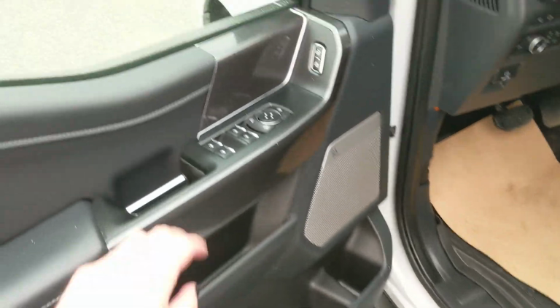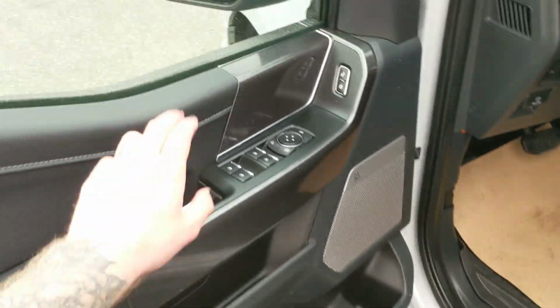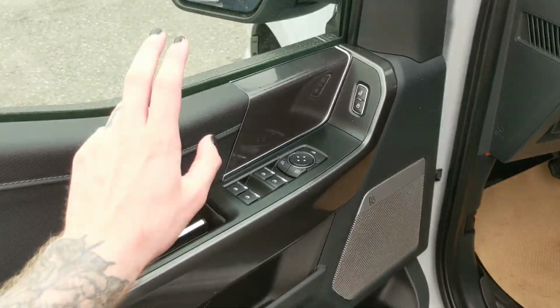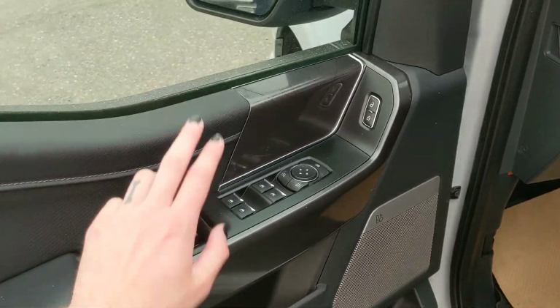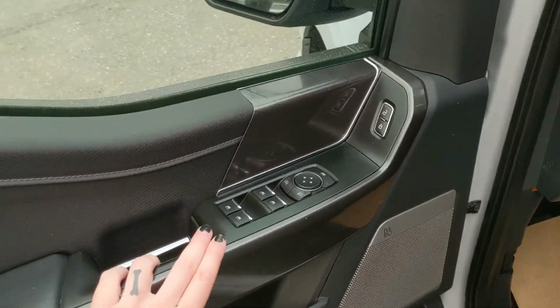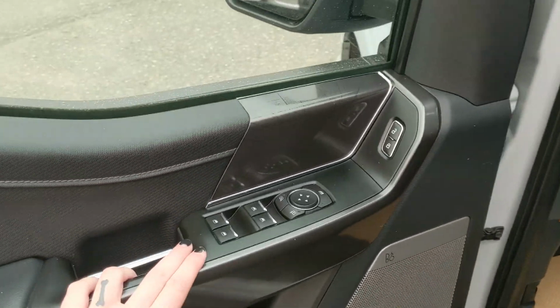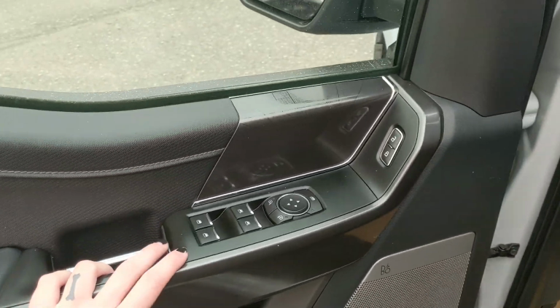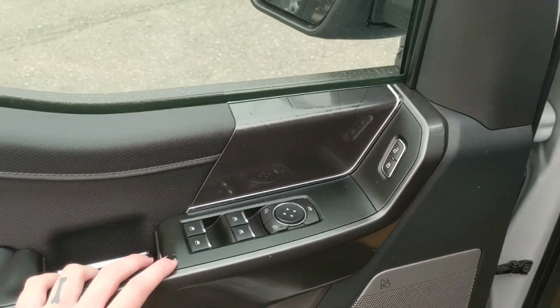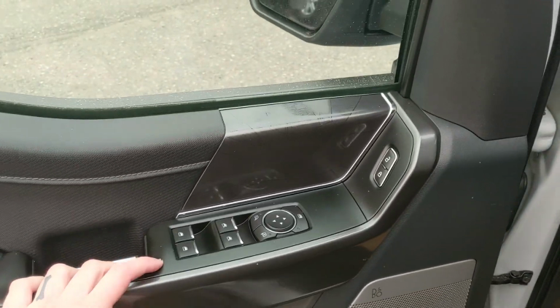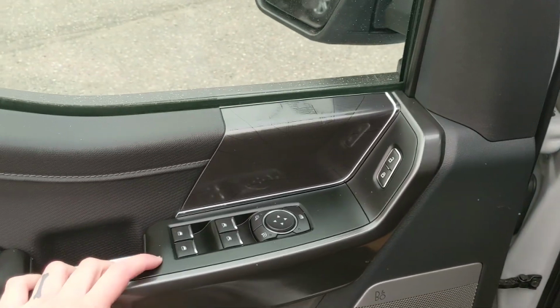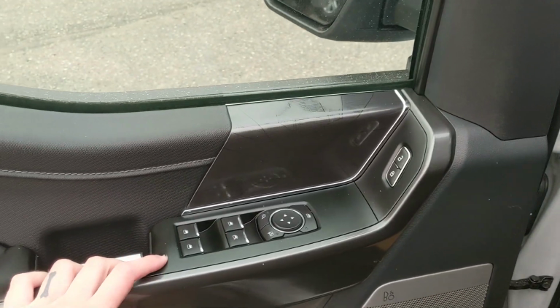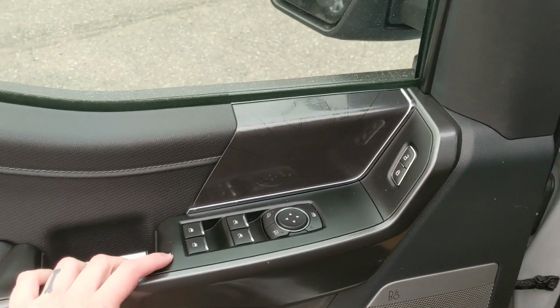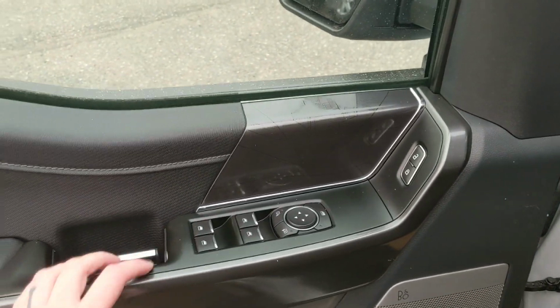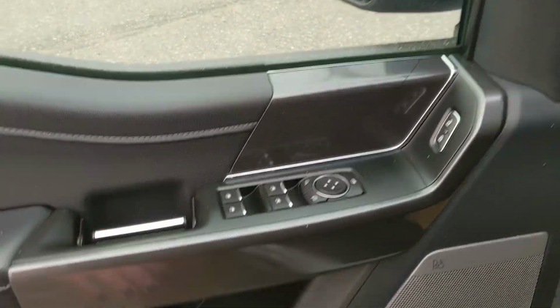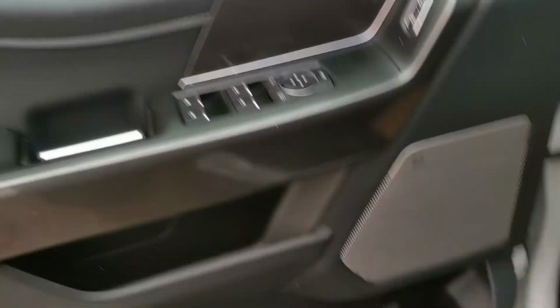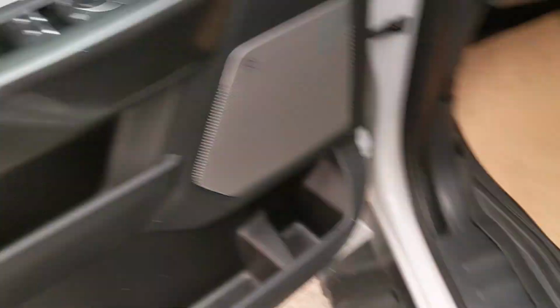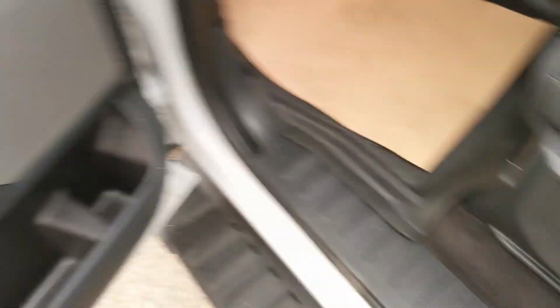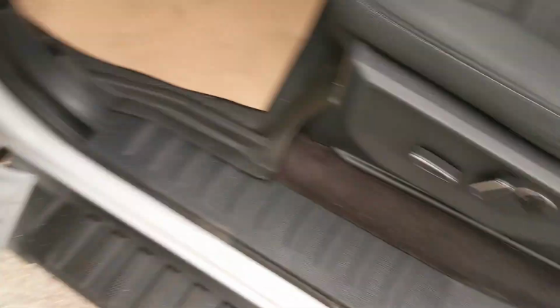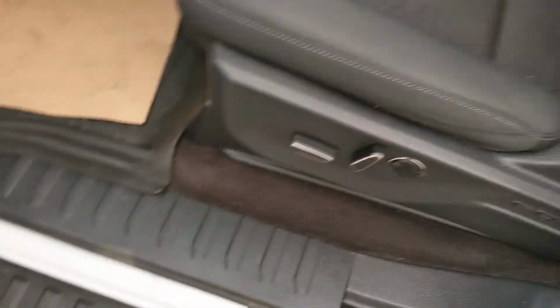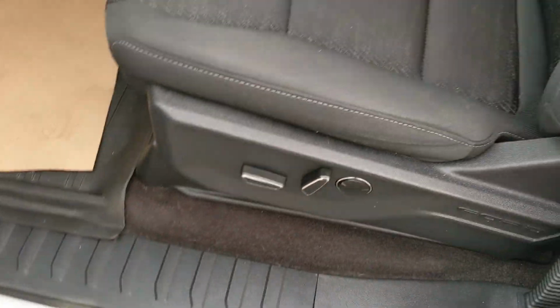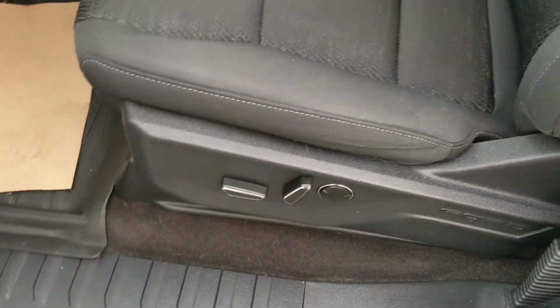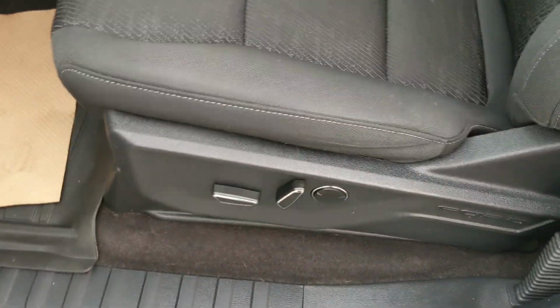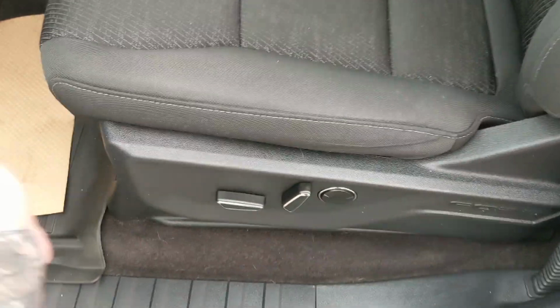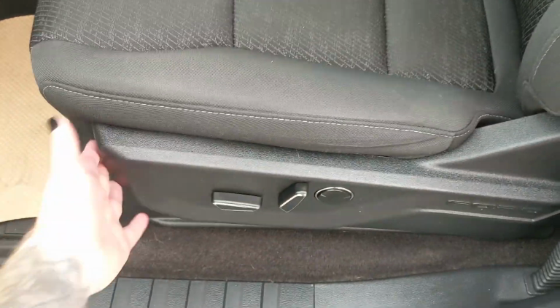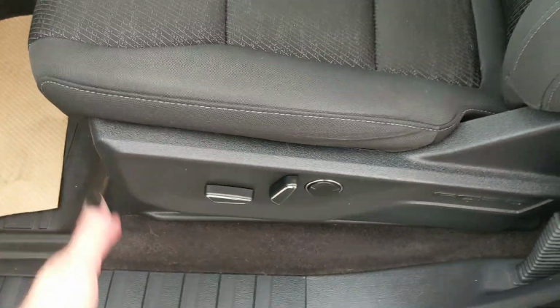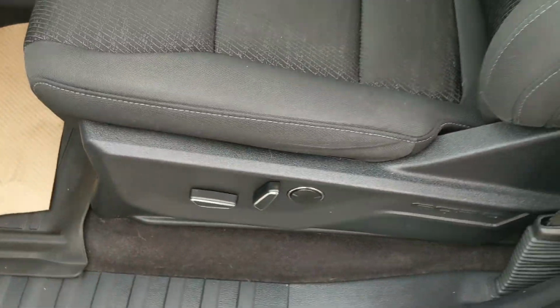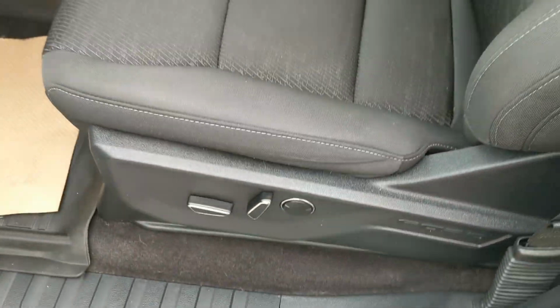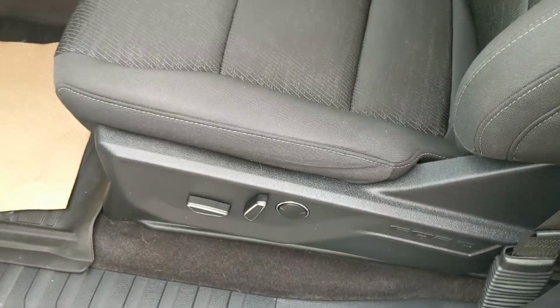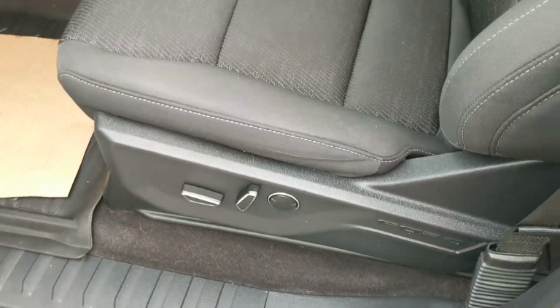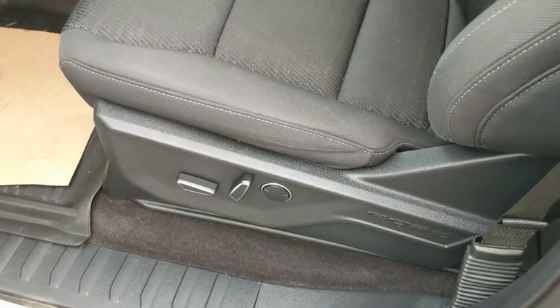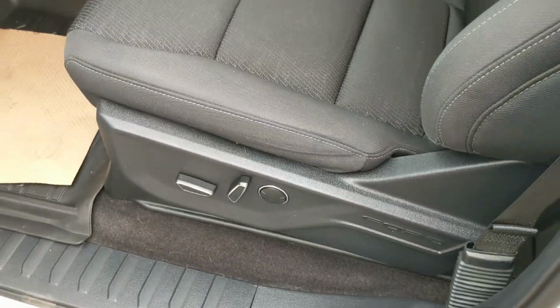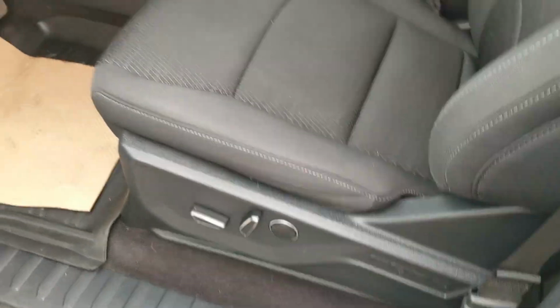Looking in, you have power windows, power mirrors, and power locks, as well as a fully power-adjustable driver seat.